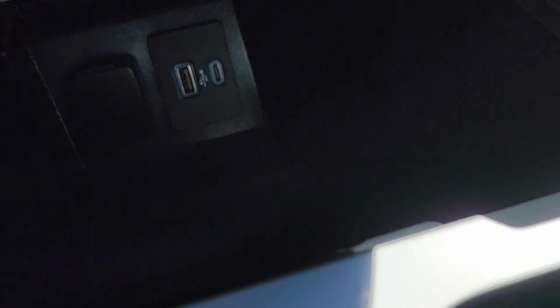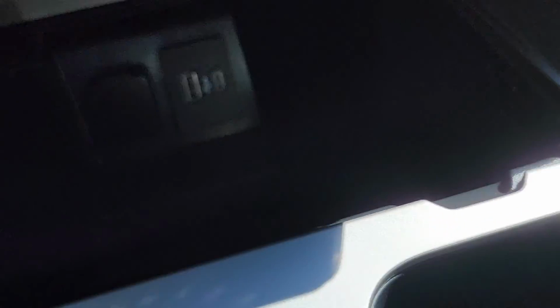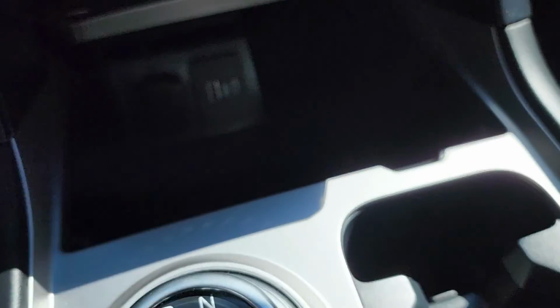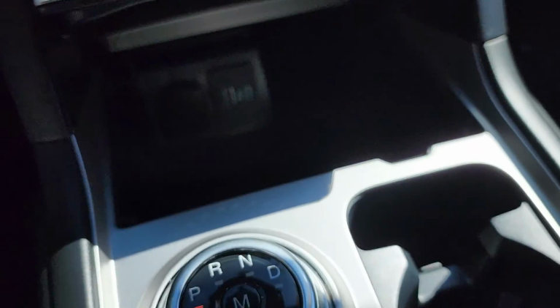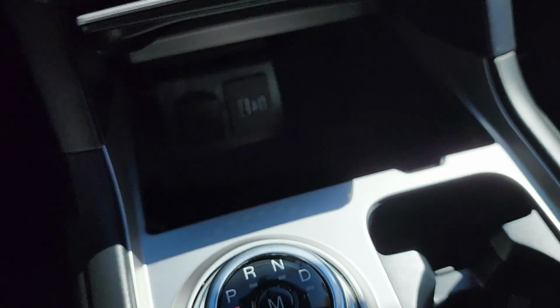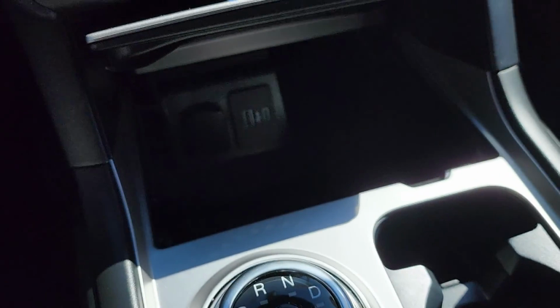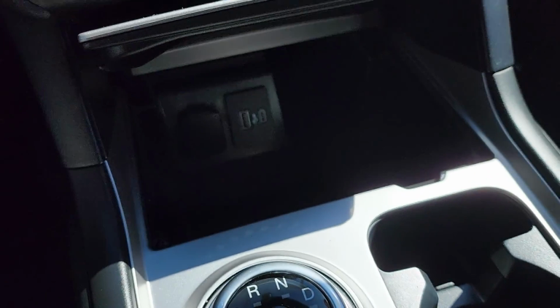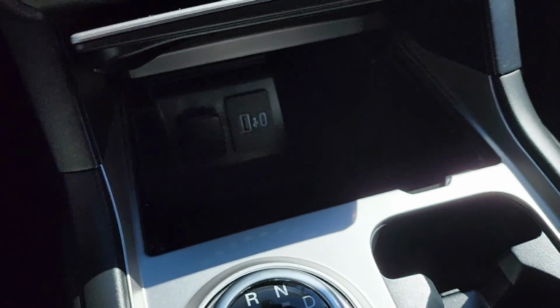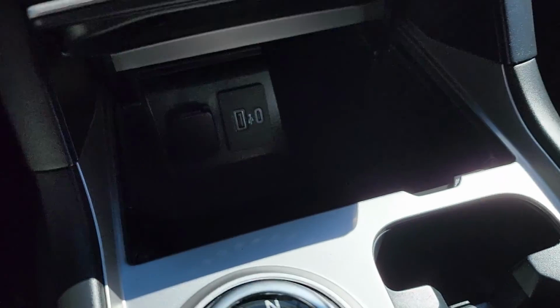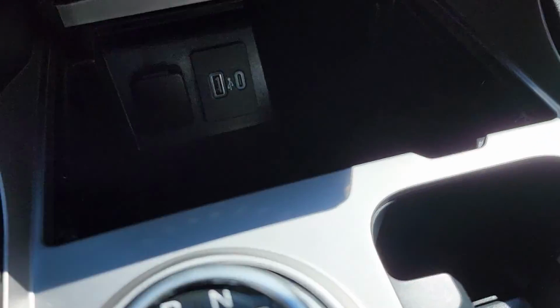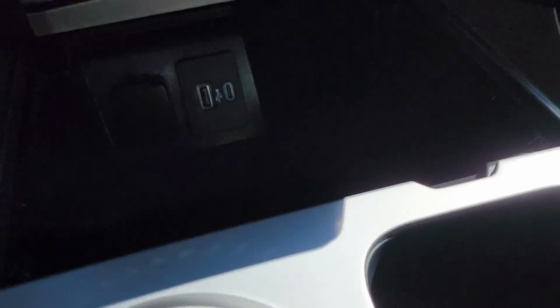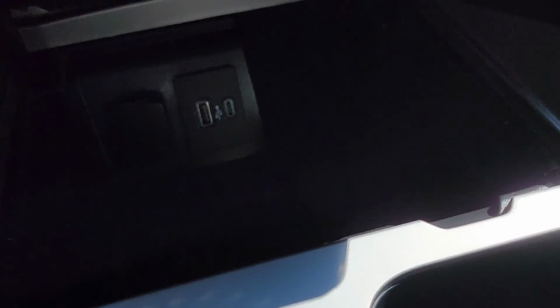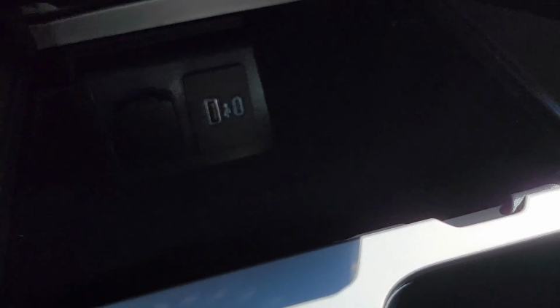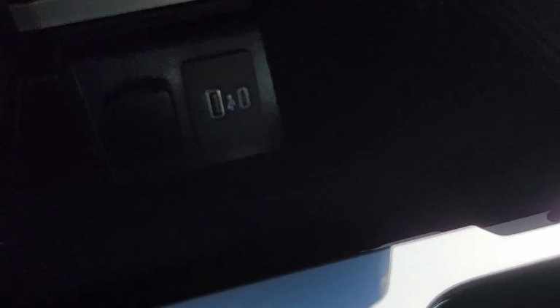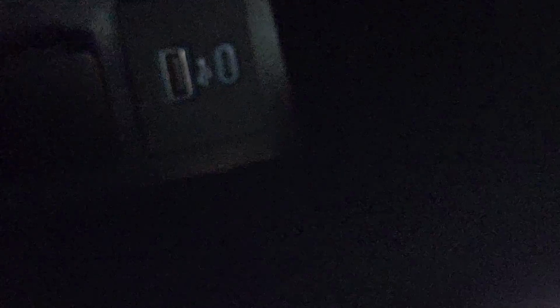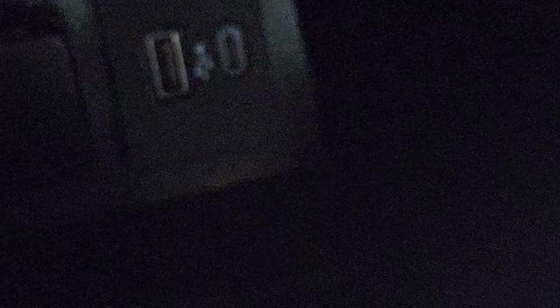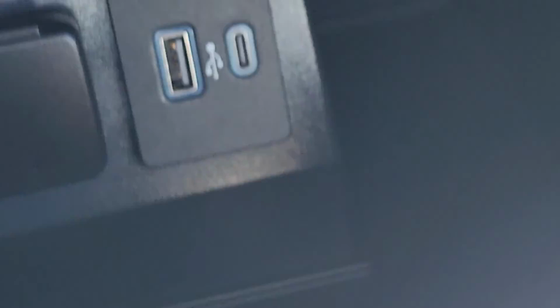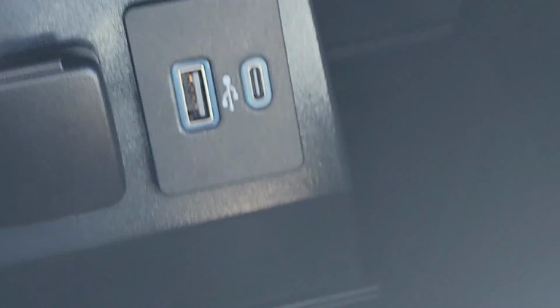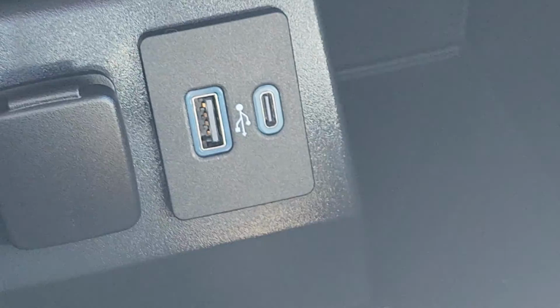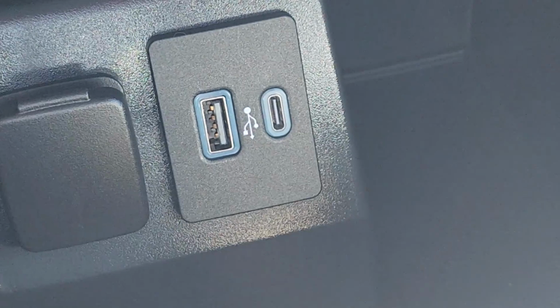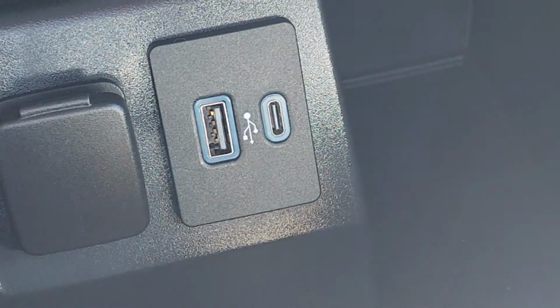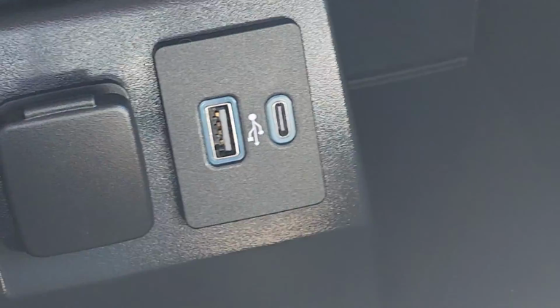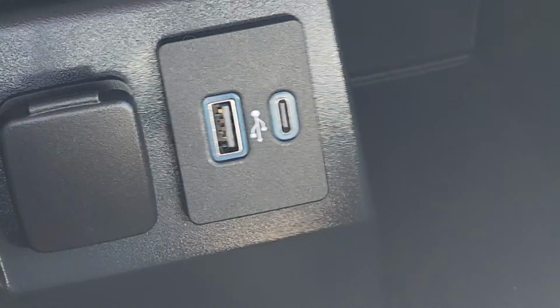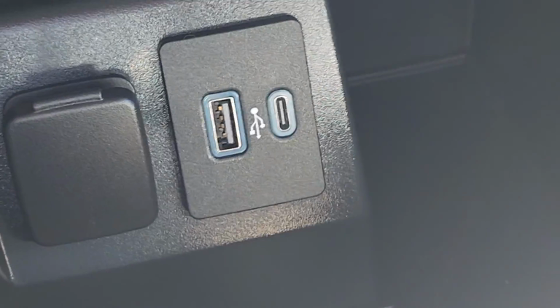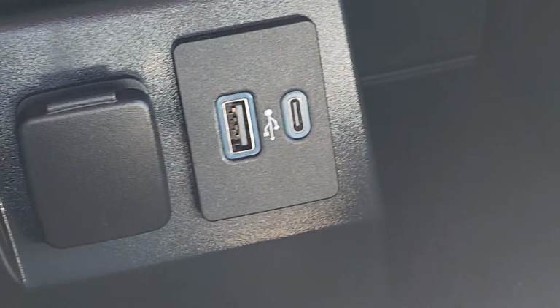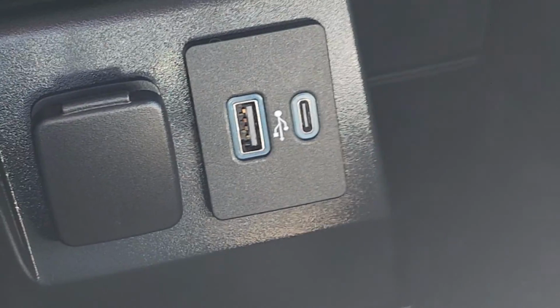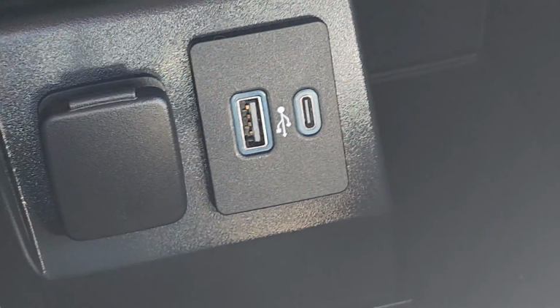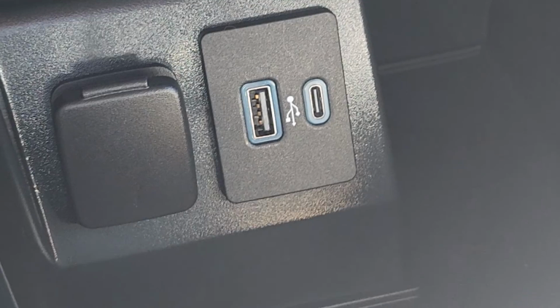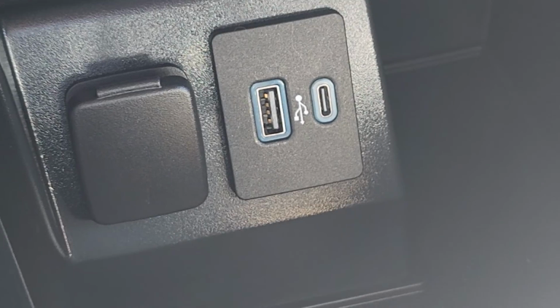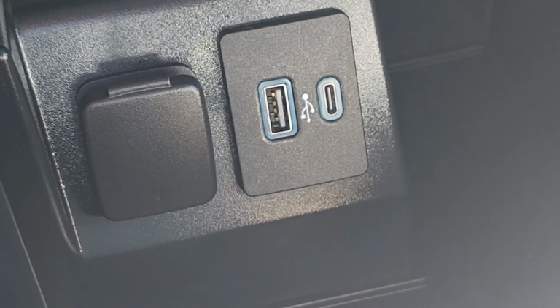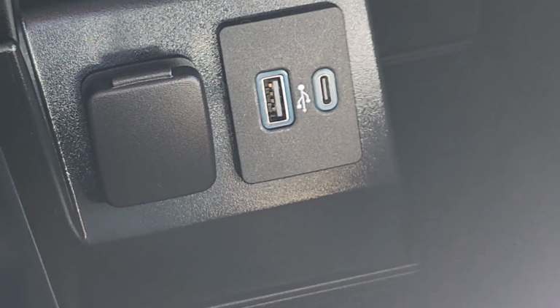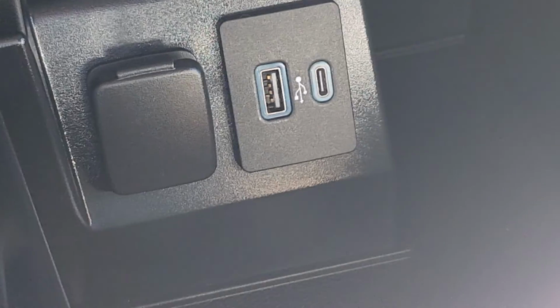You can see down there, more USBs. There we go. 12-volt.